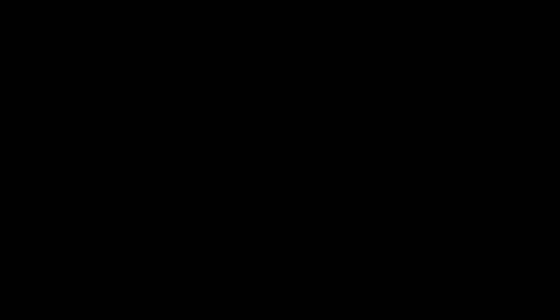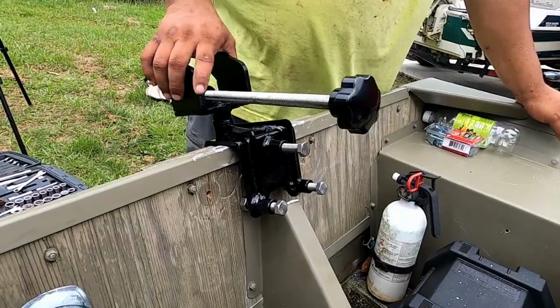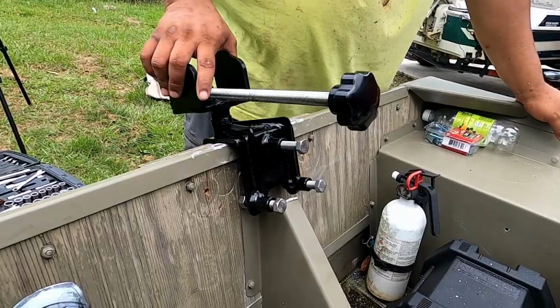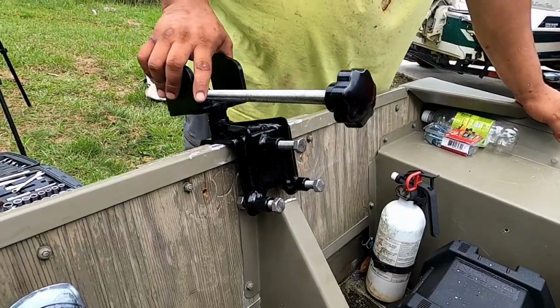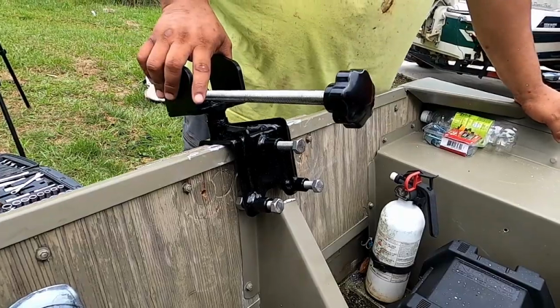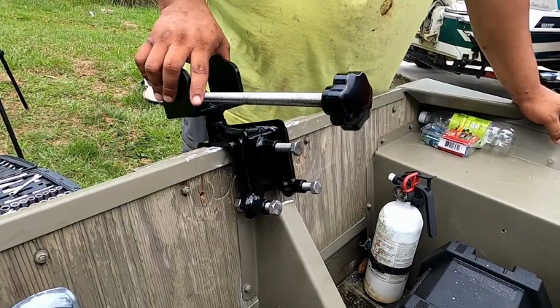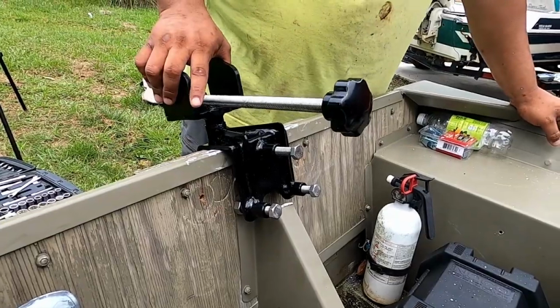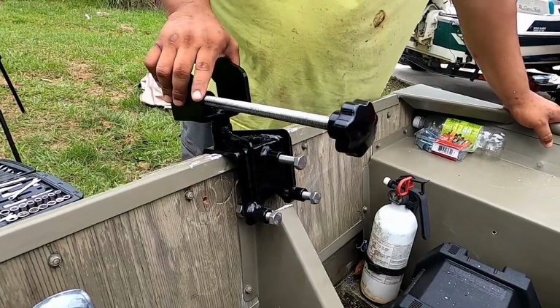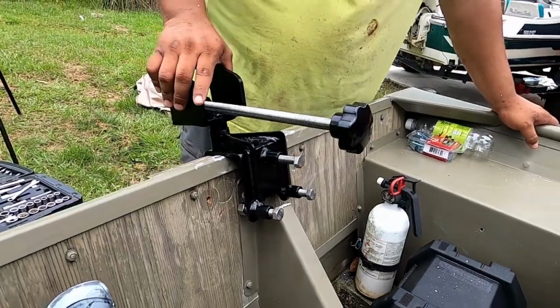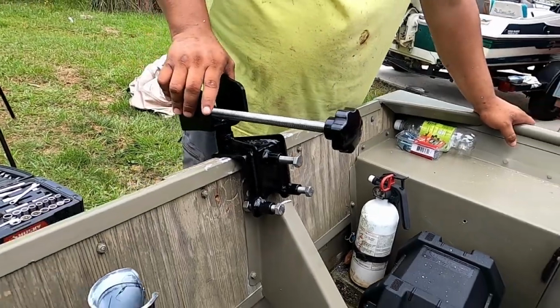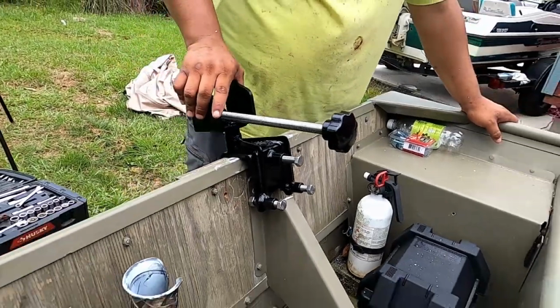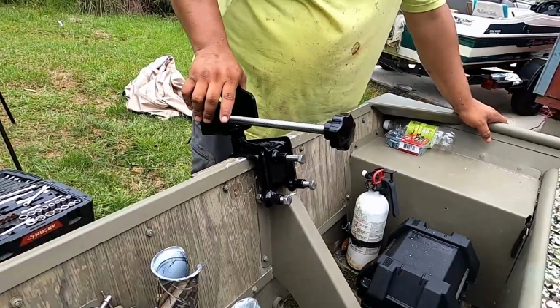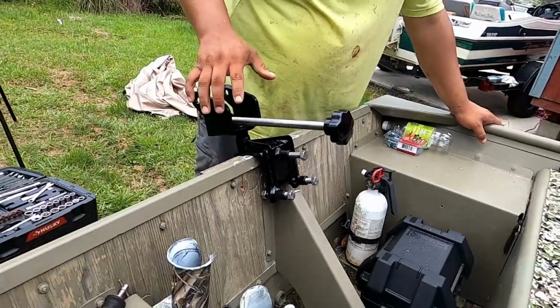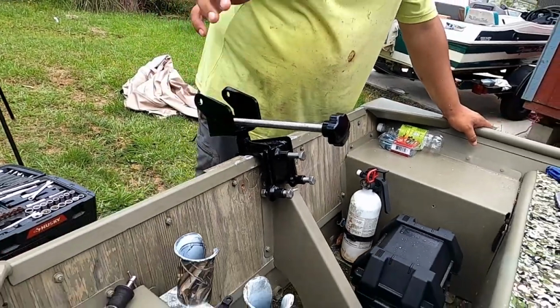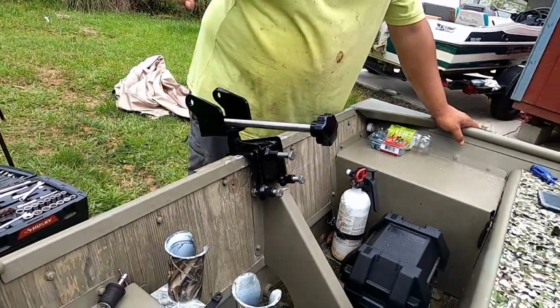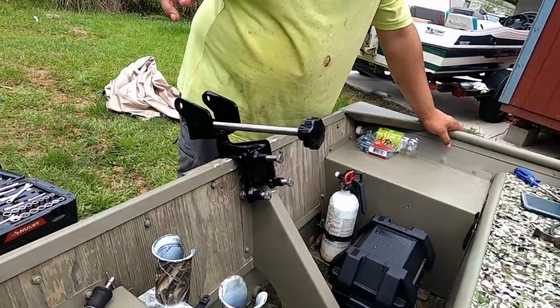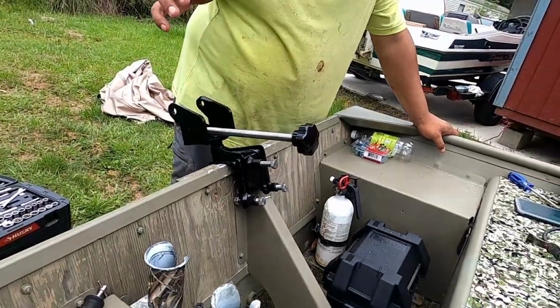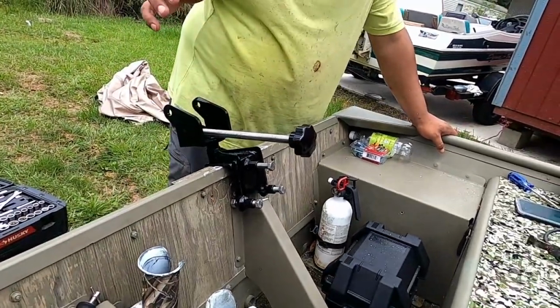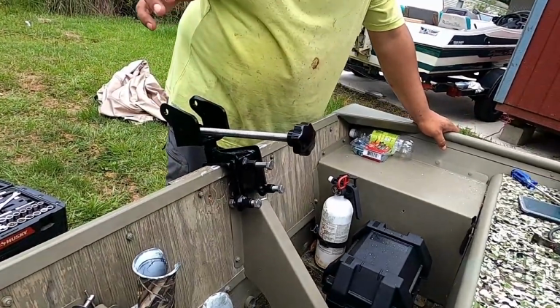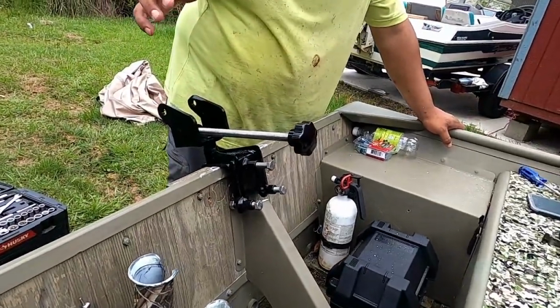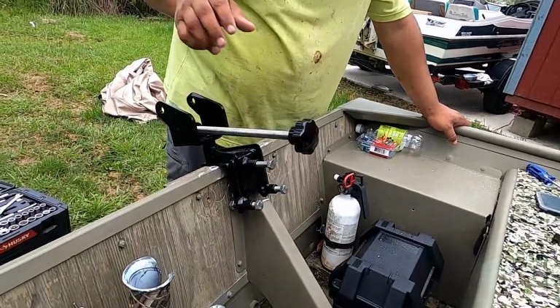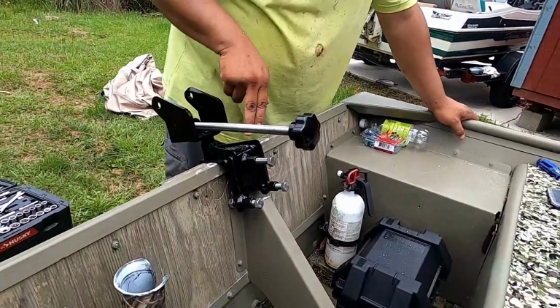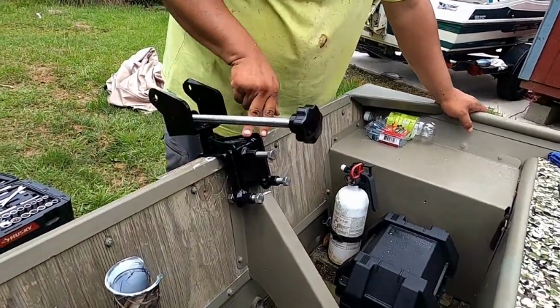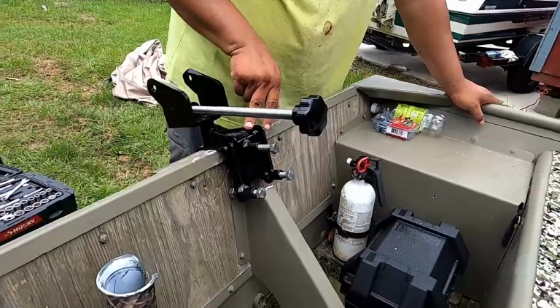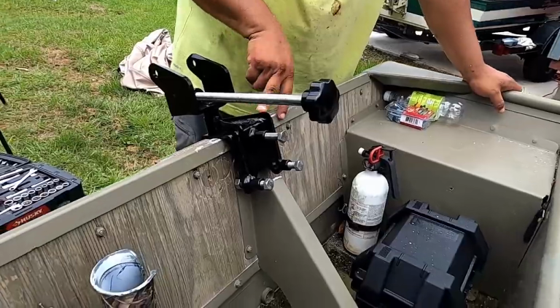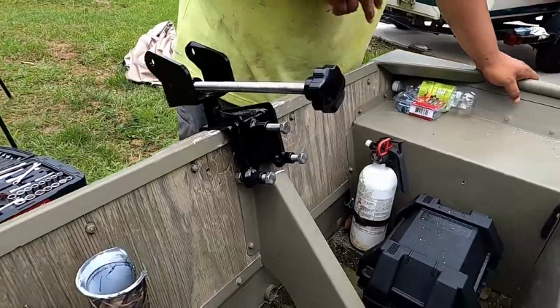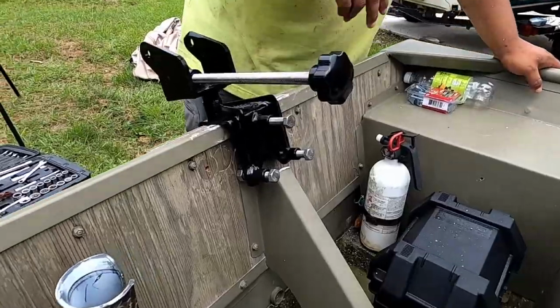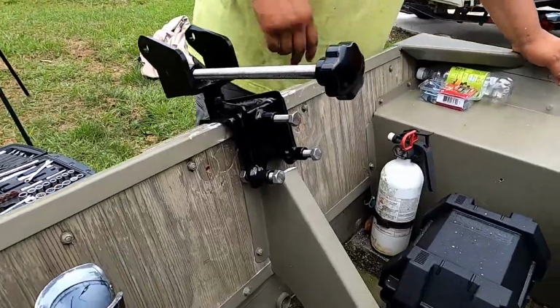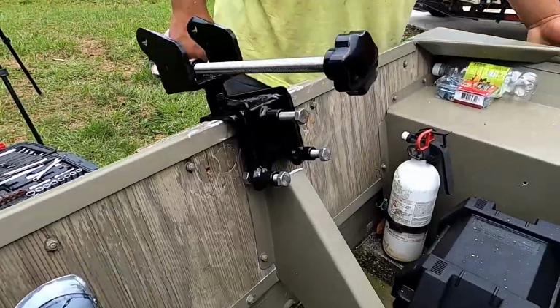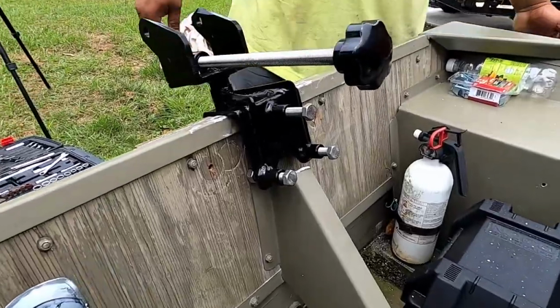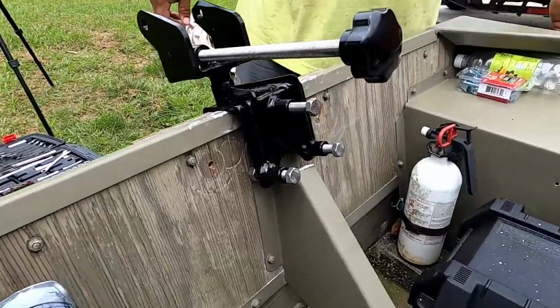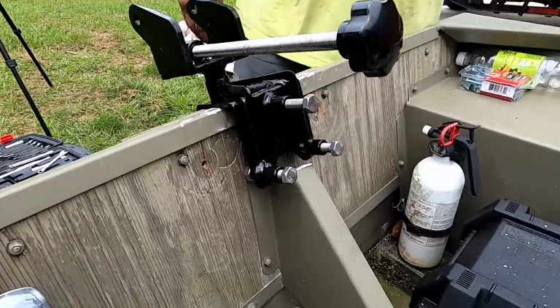Alright guys, so we grinded it off — now it's sitting flushed. So I can screw this on and we can get on to the next step.